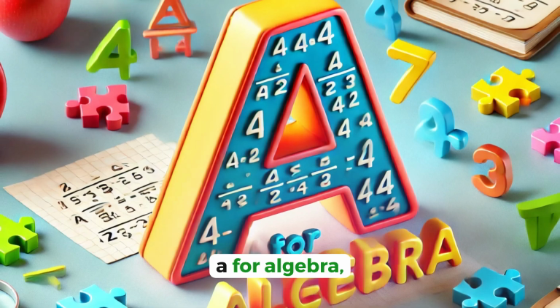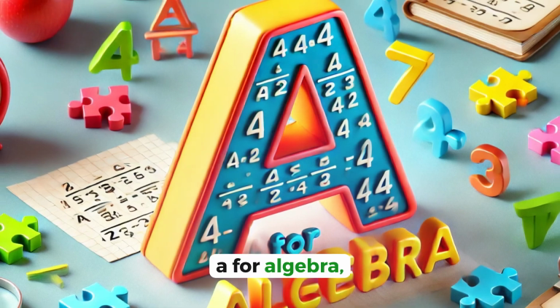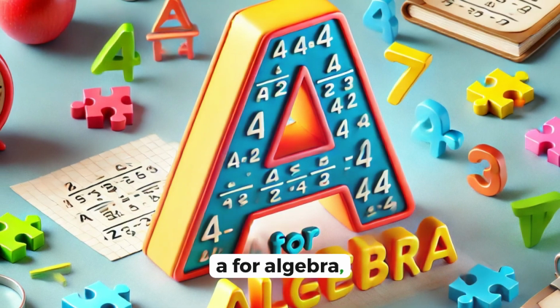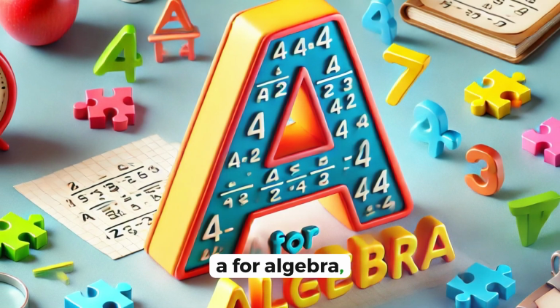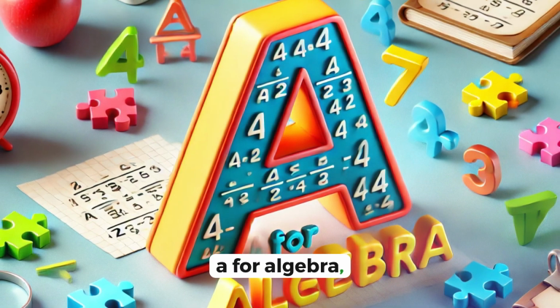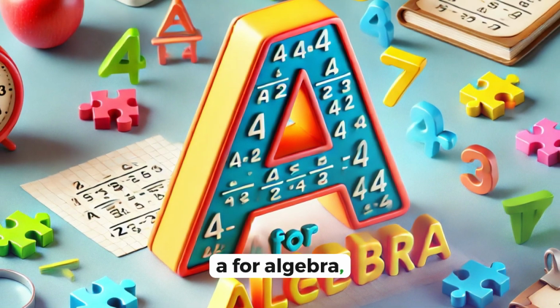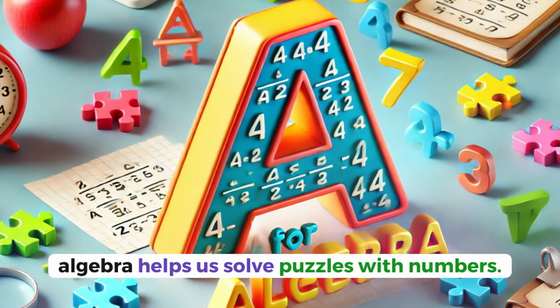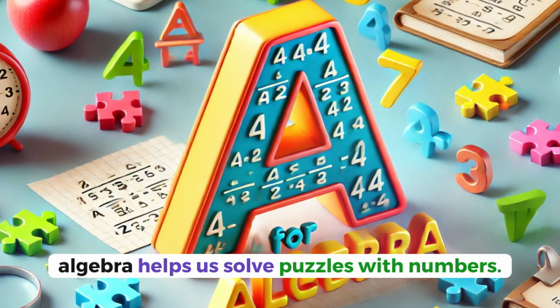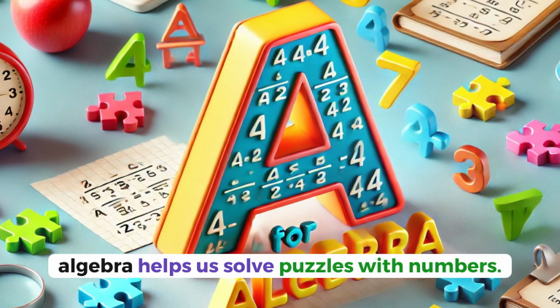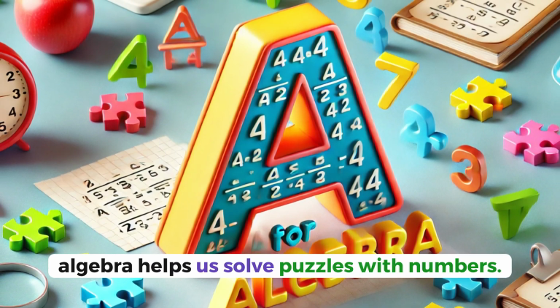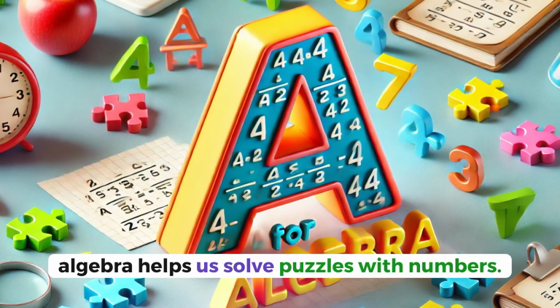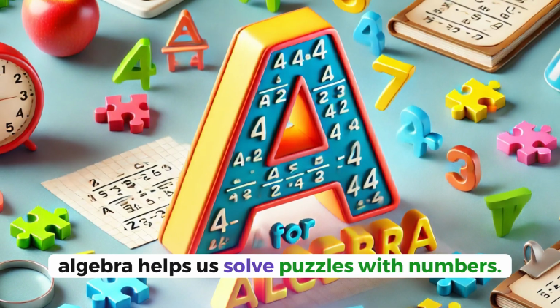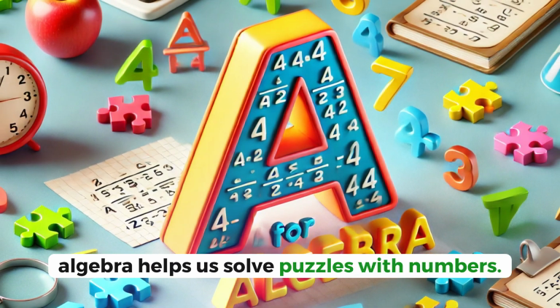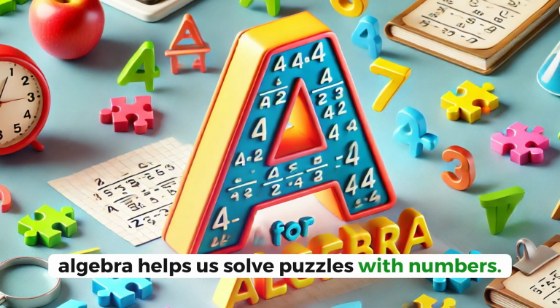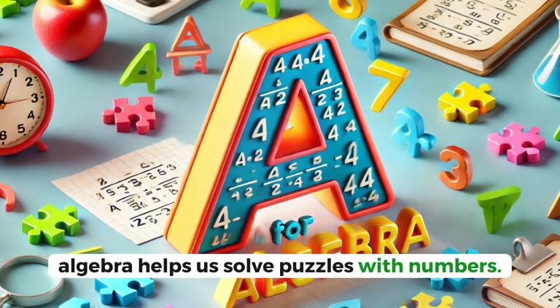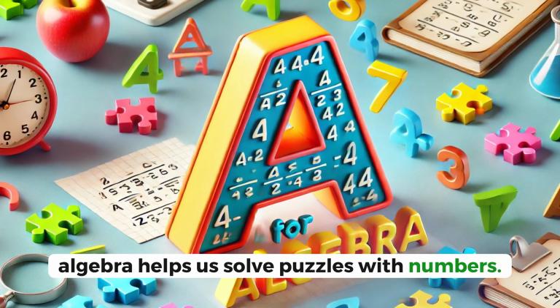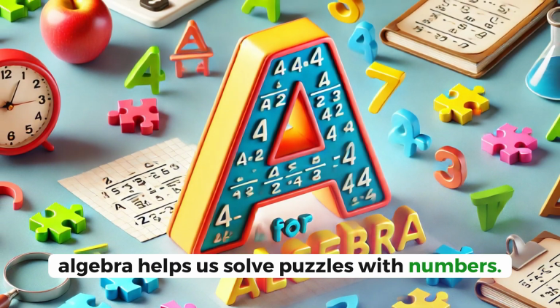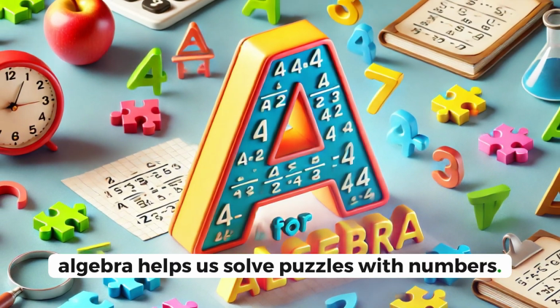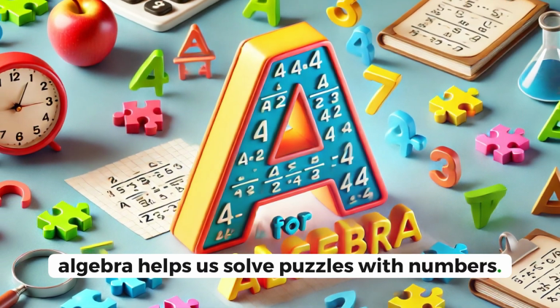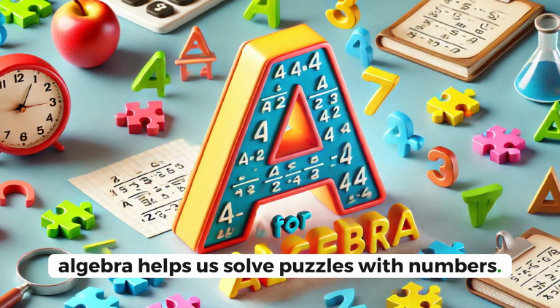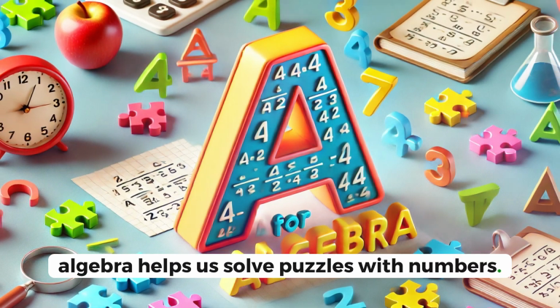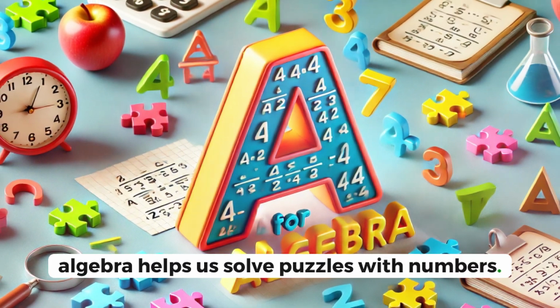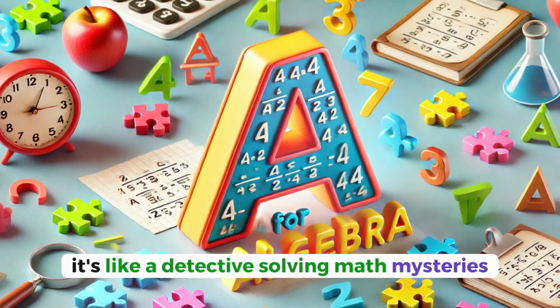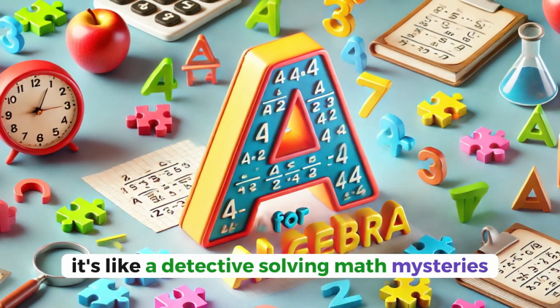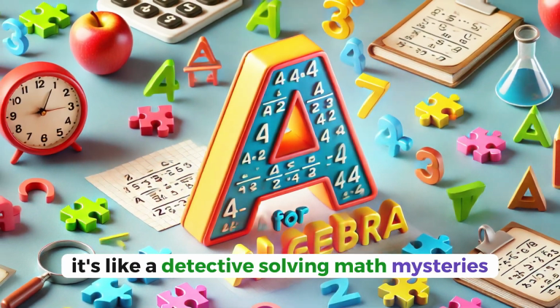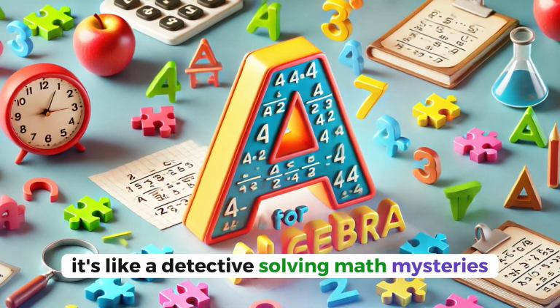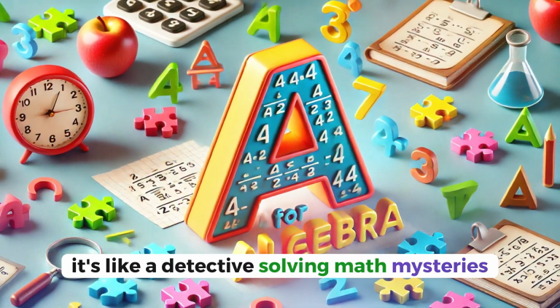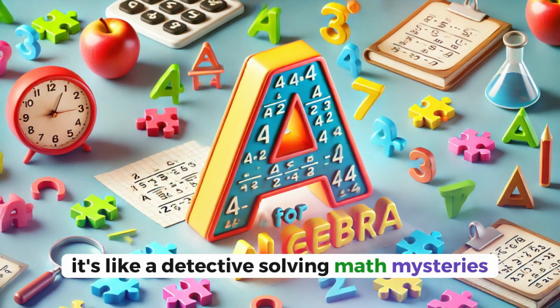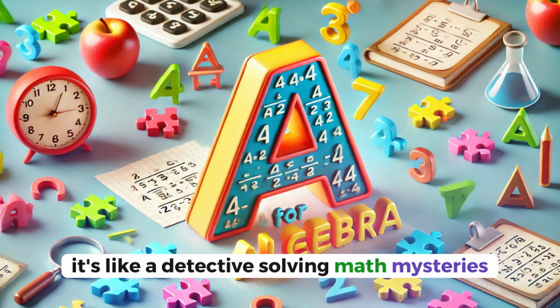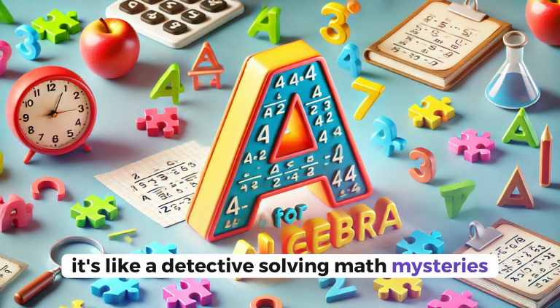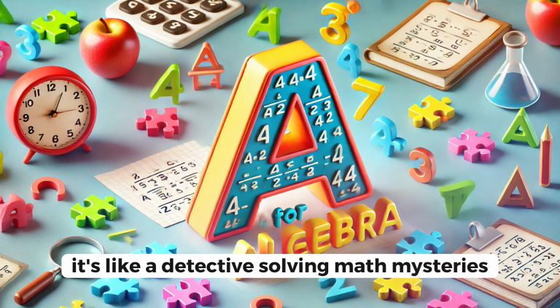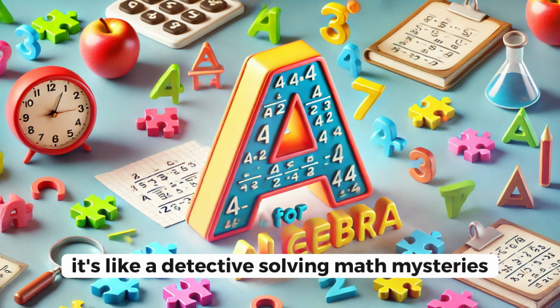For algebra — algebra helps us solve puzzles with numbers. It's like a detective solving math mysteries.